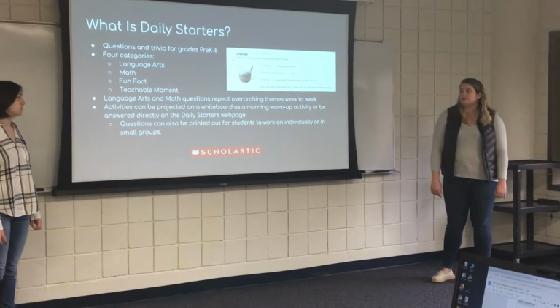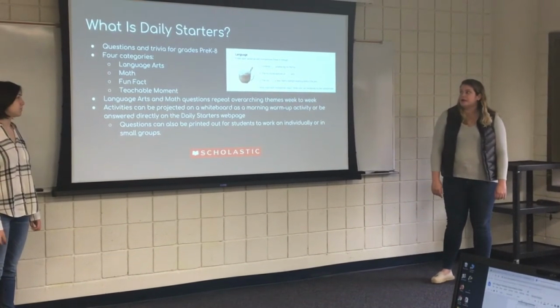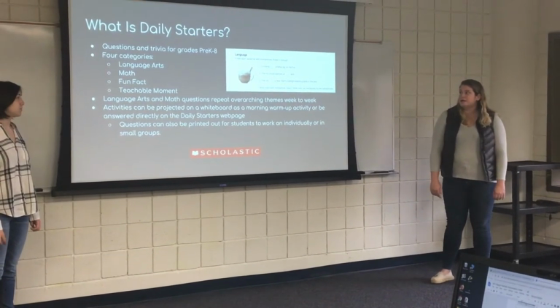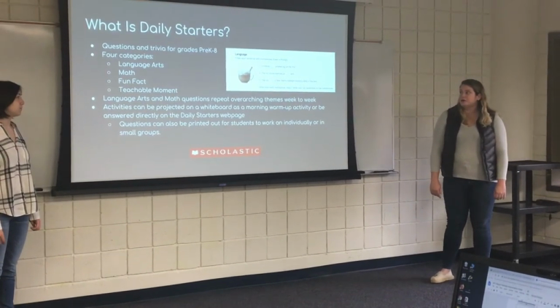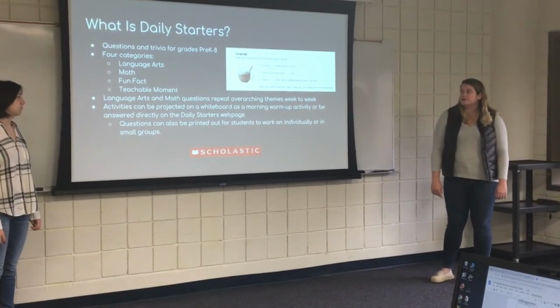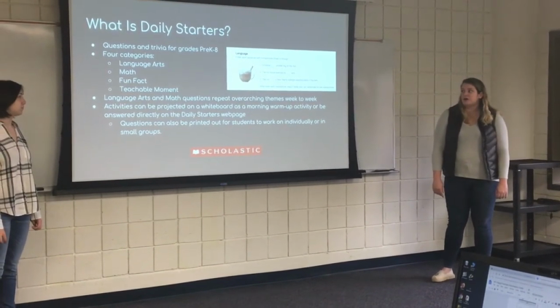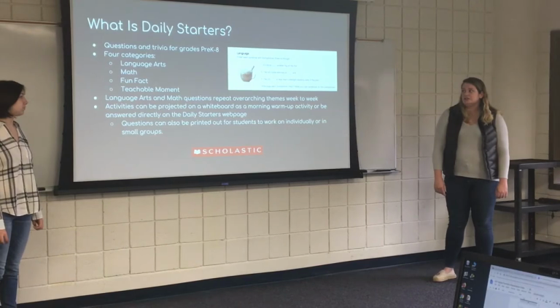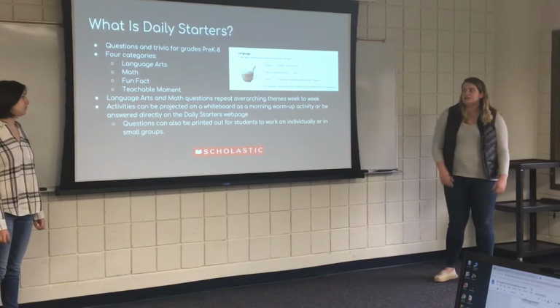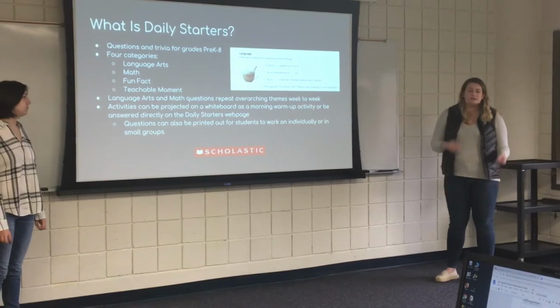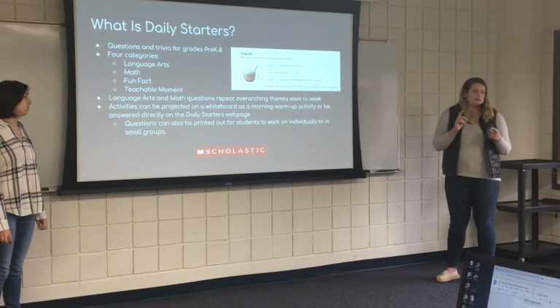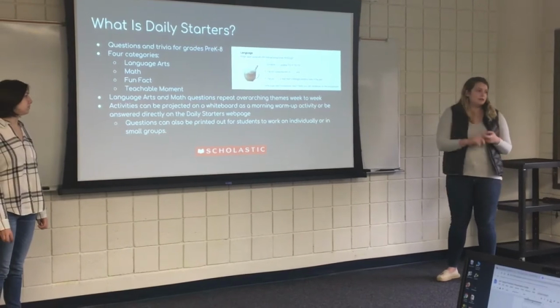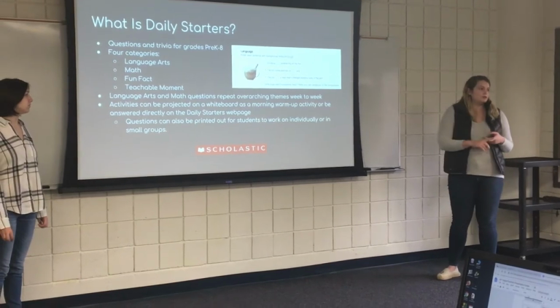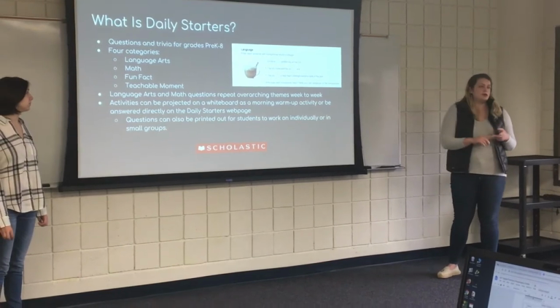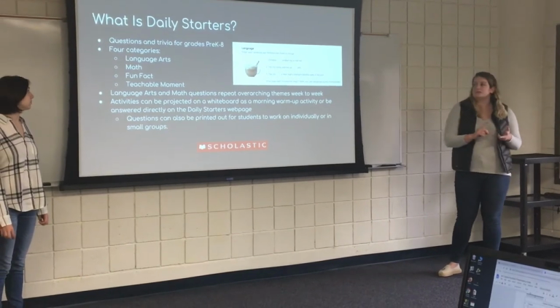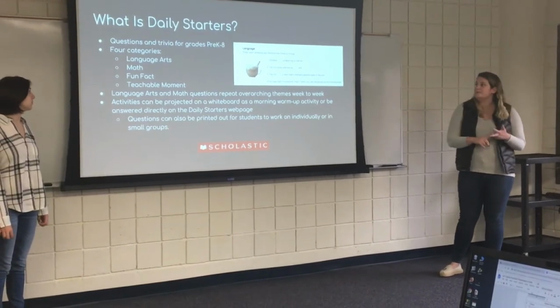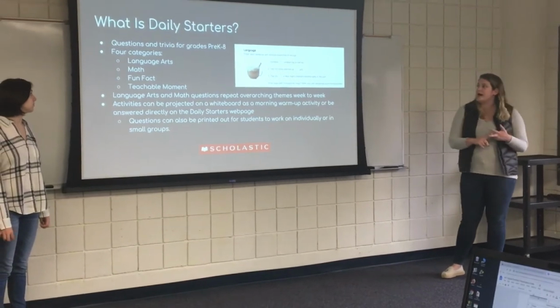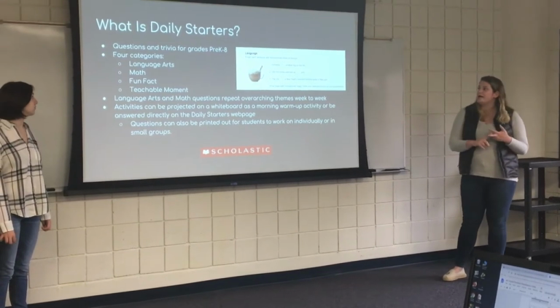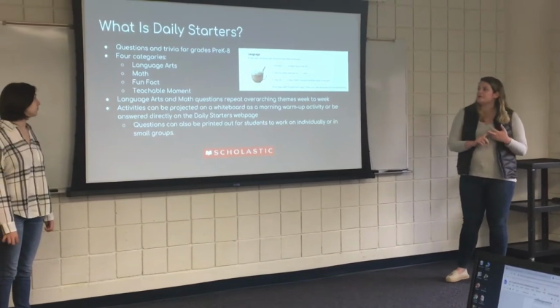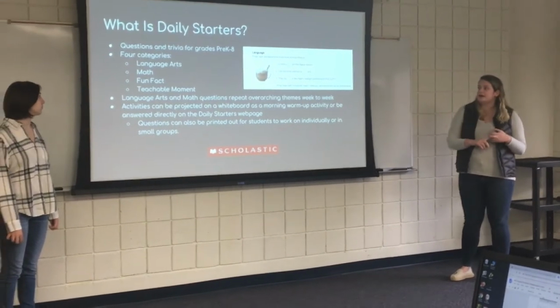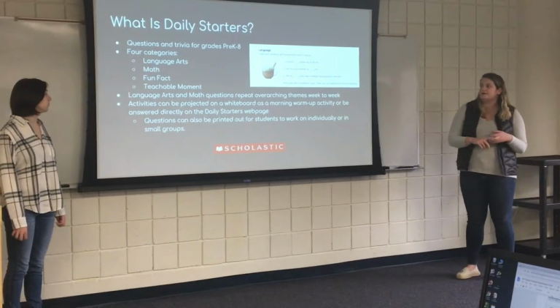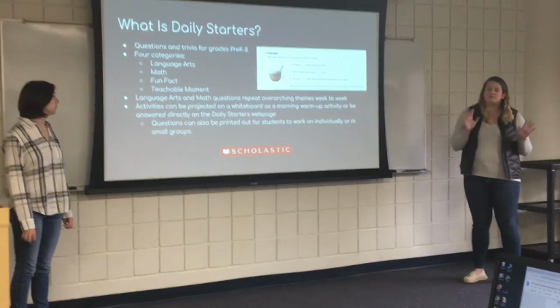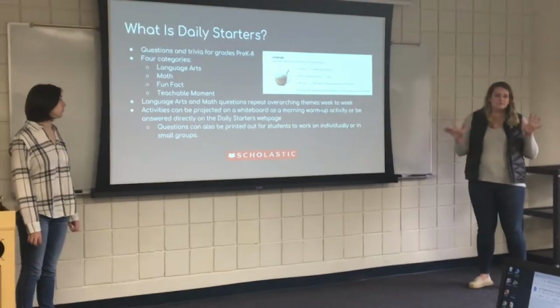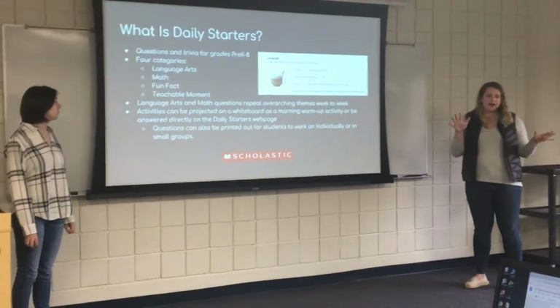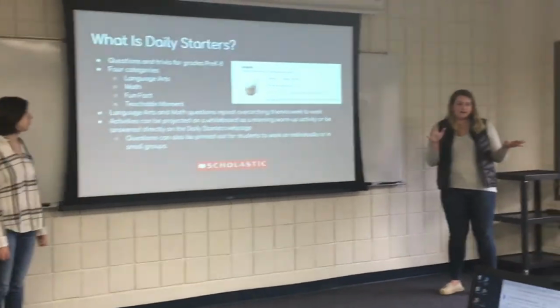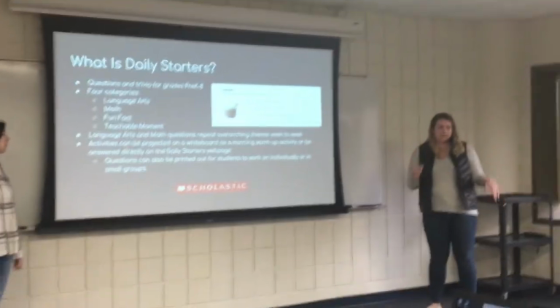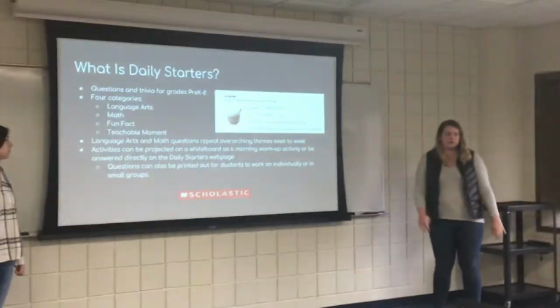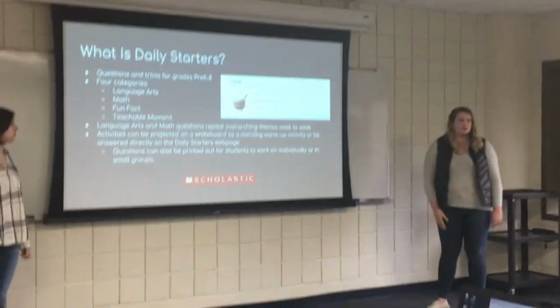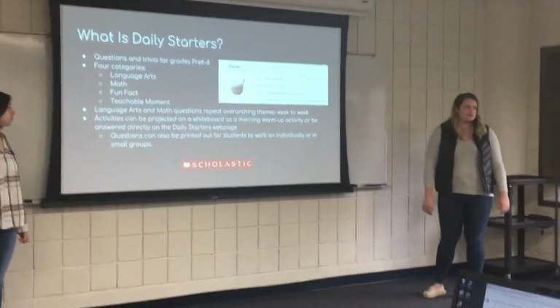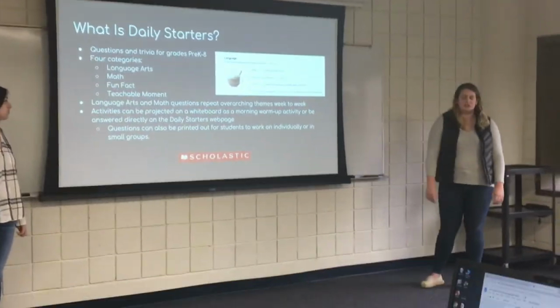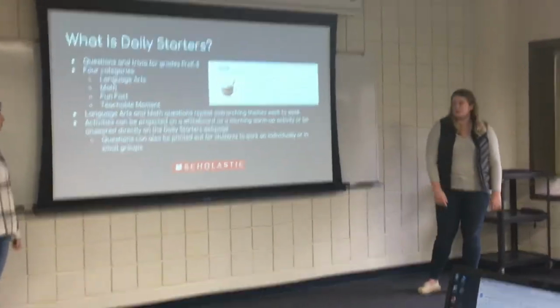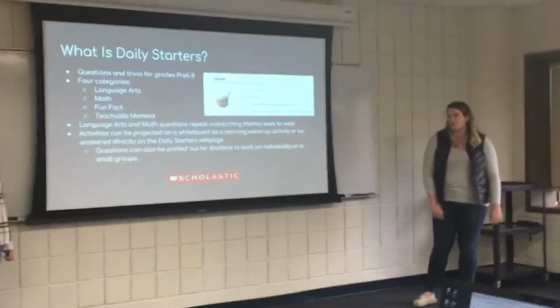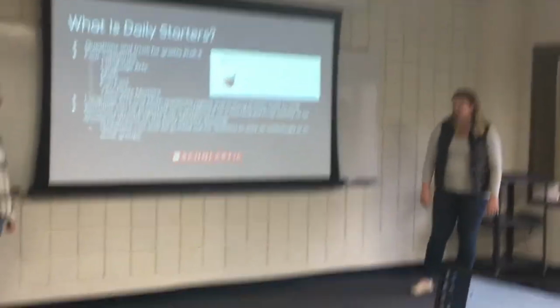There are four categories of questions: language arts, math, fun fact, and also a teachable moment.